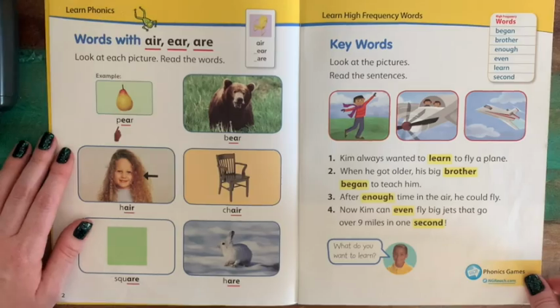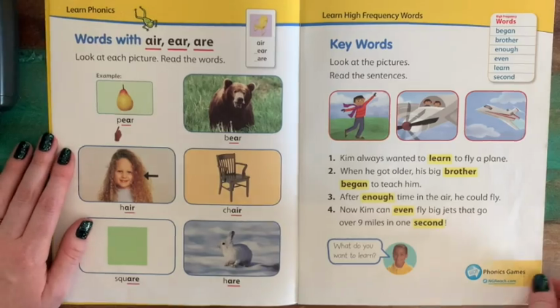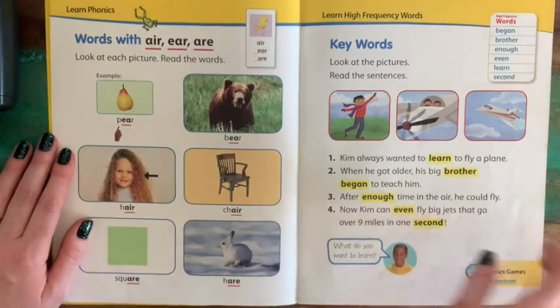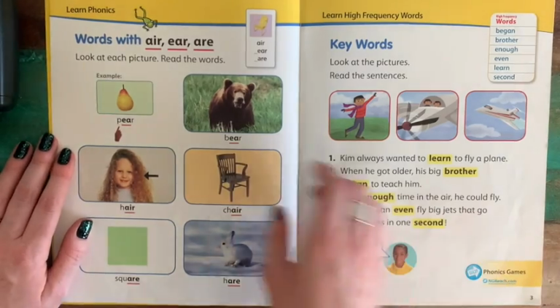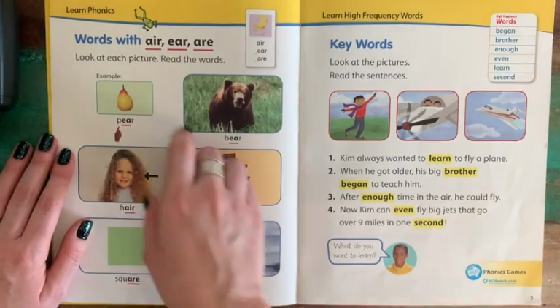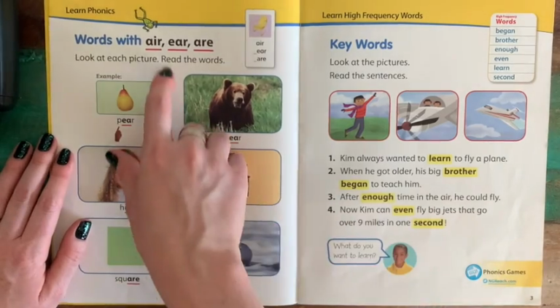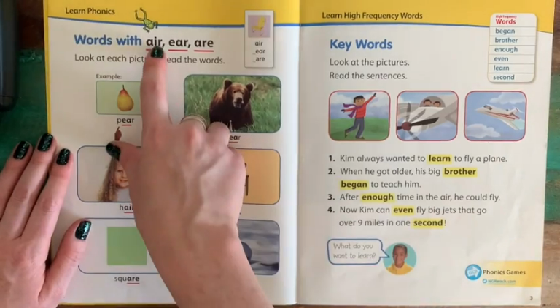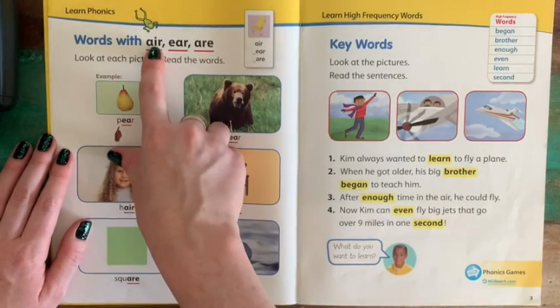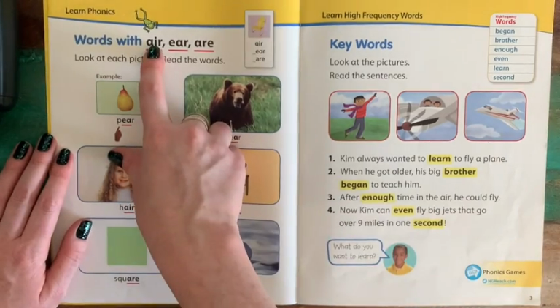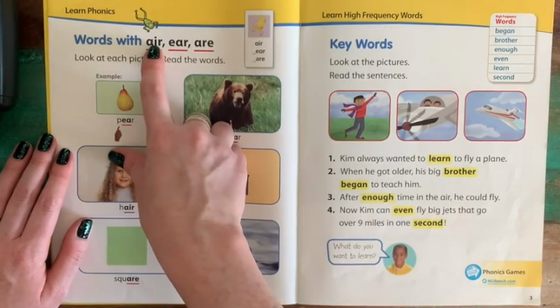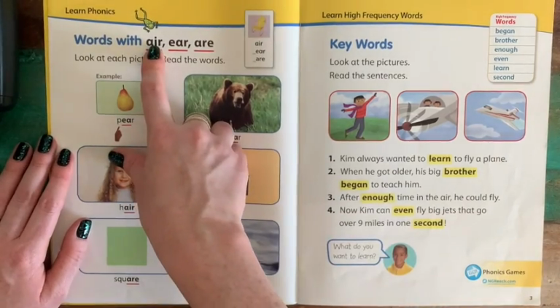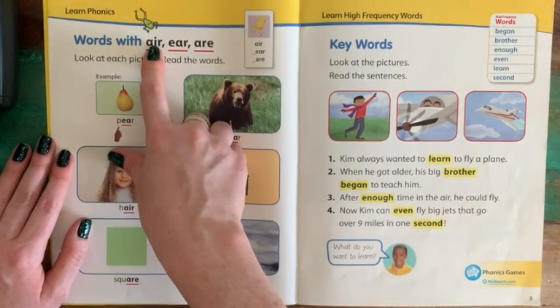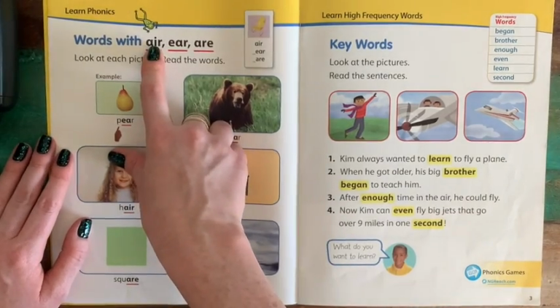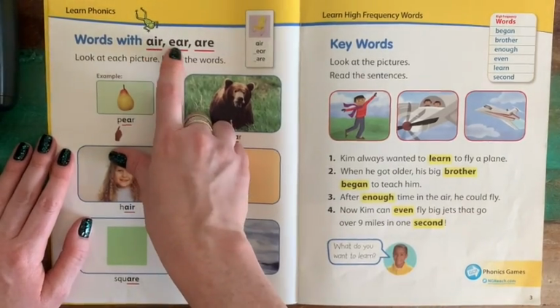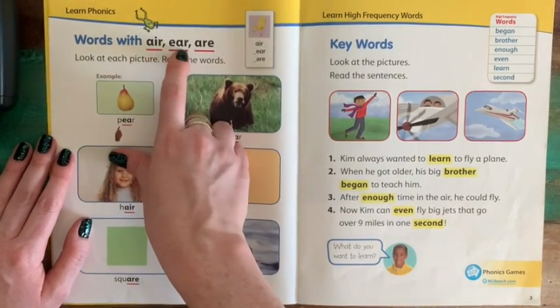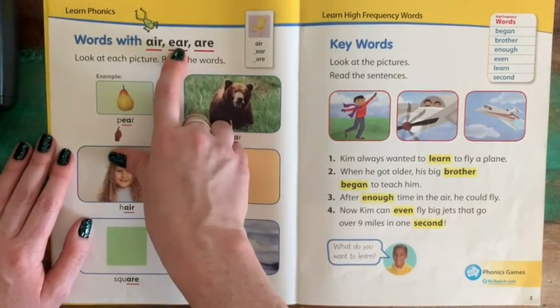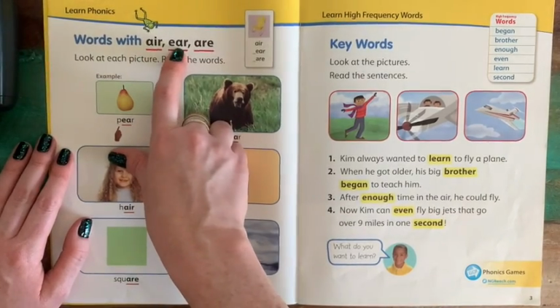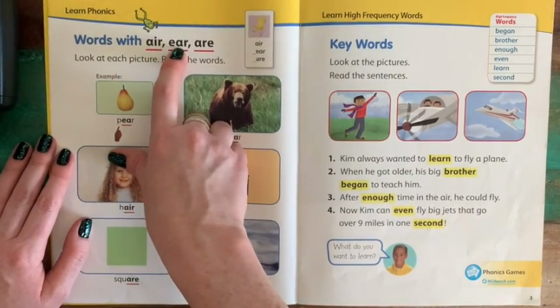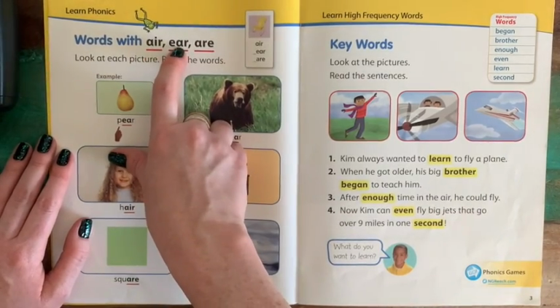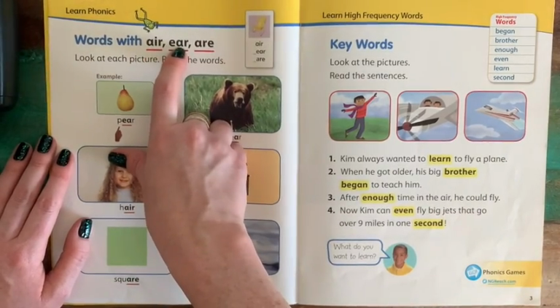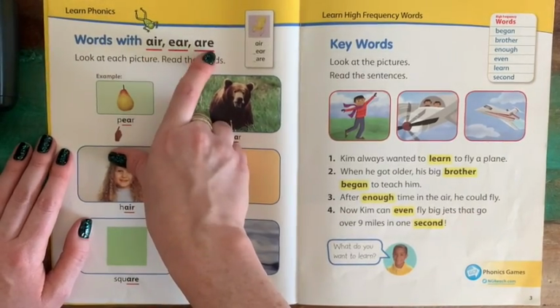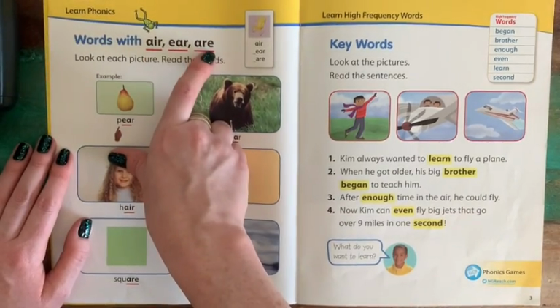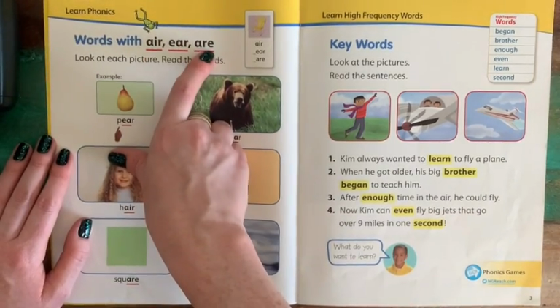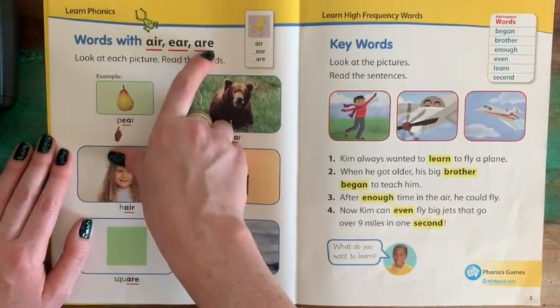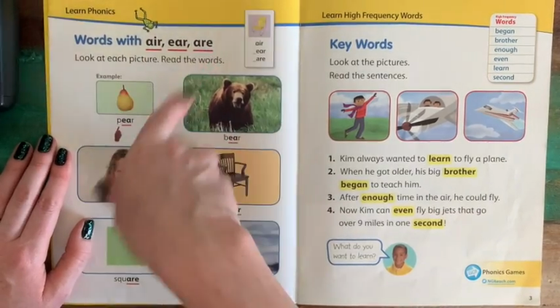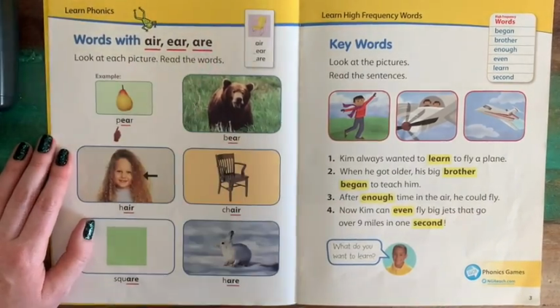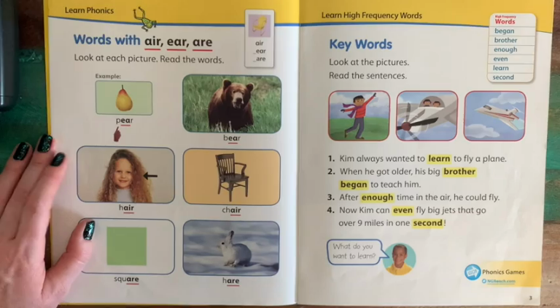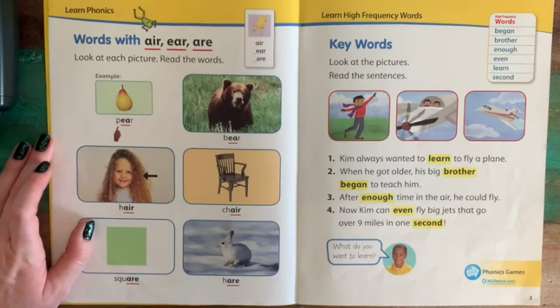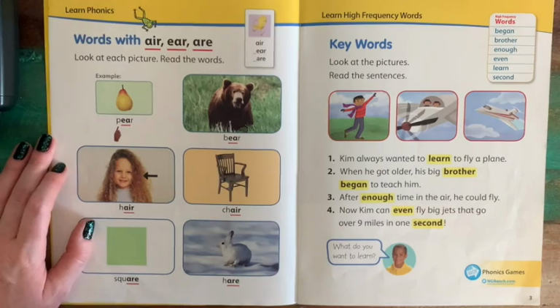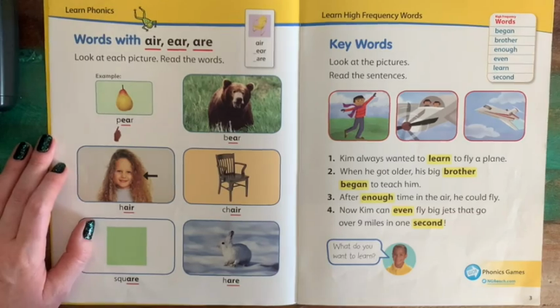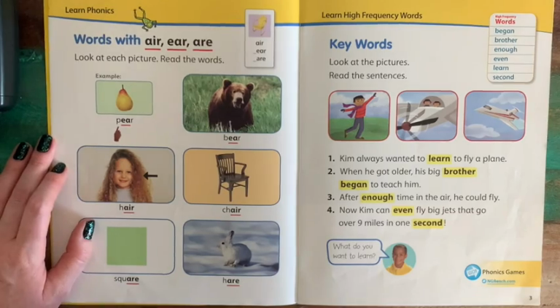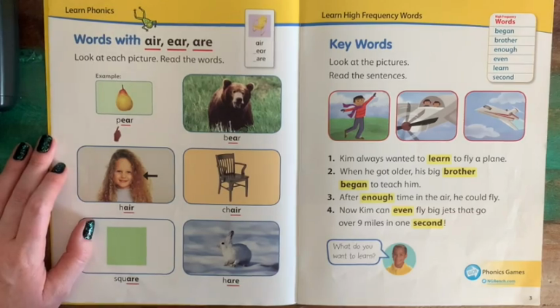You will also be seeing some of our words with A-I-R, E-A-R, and A-R-E letter patterns in them.